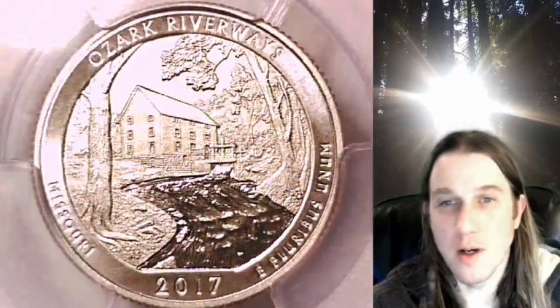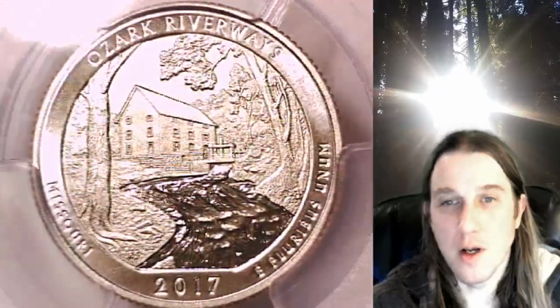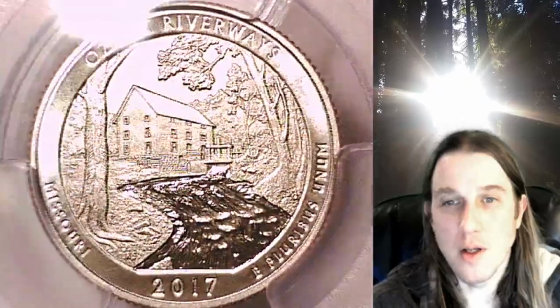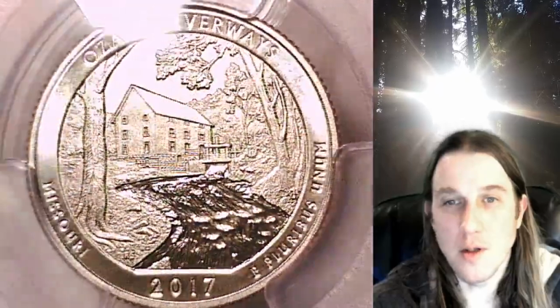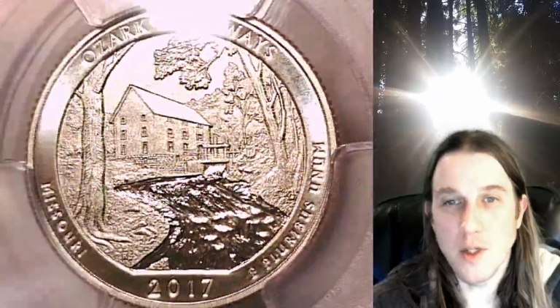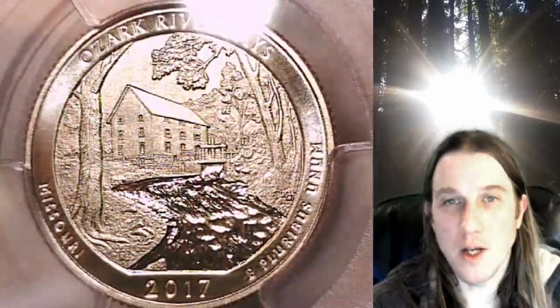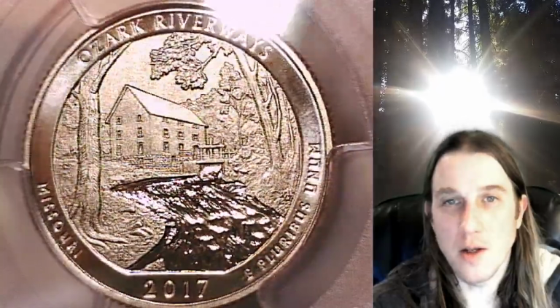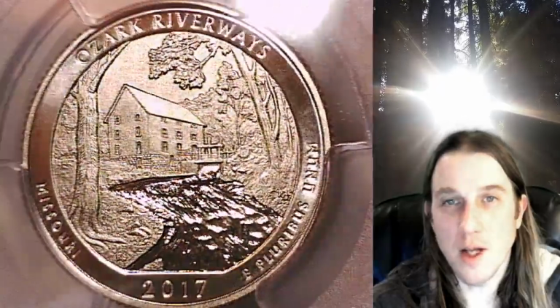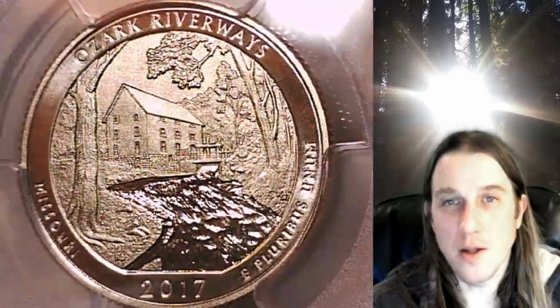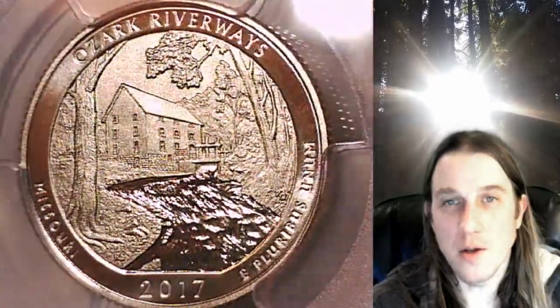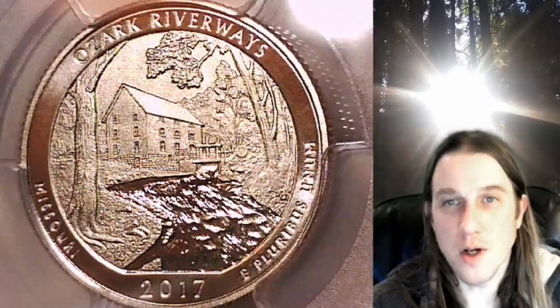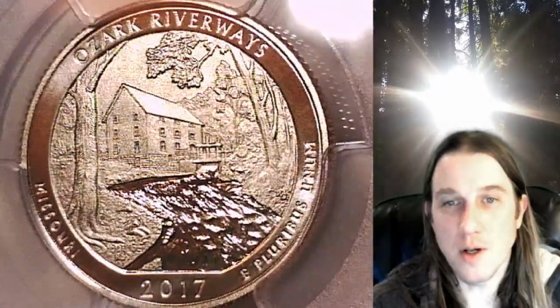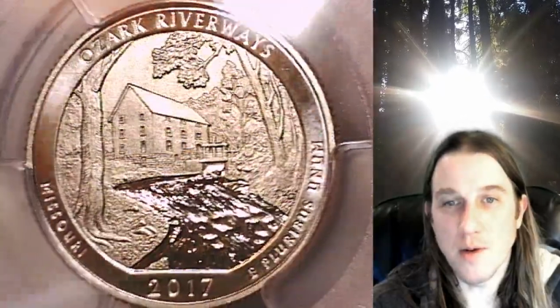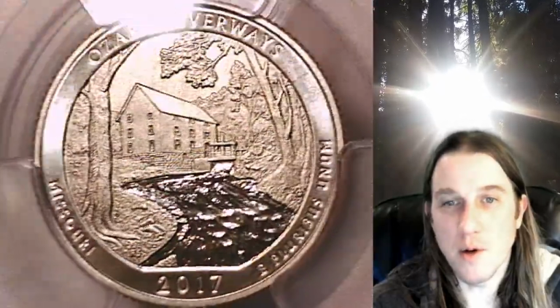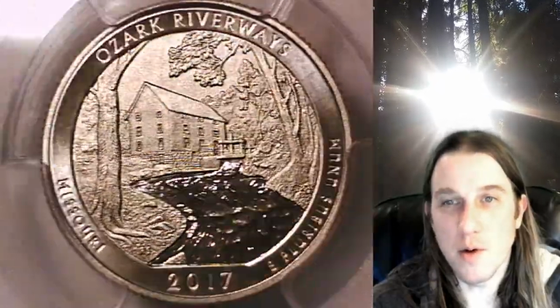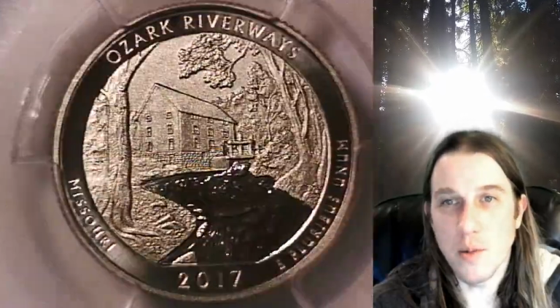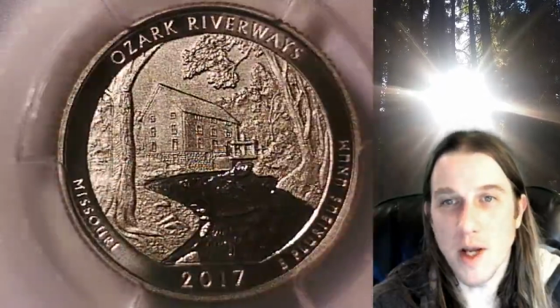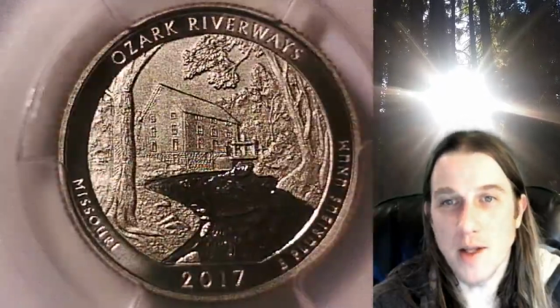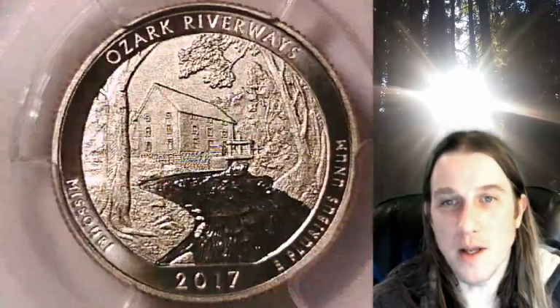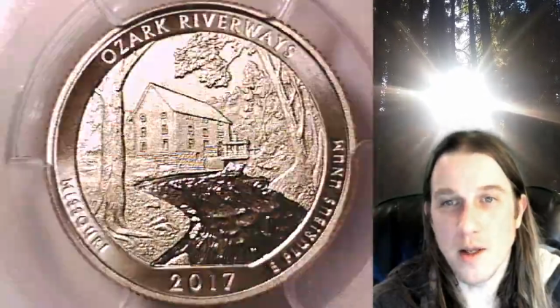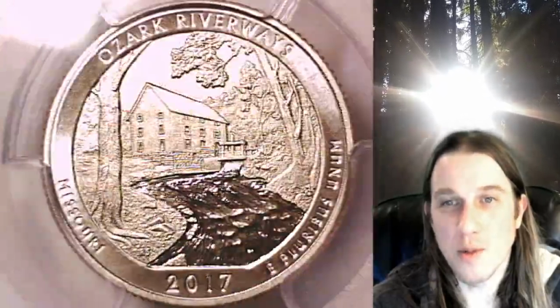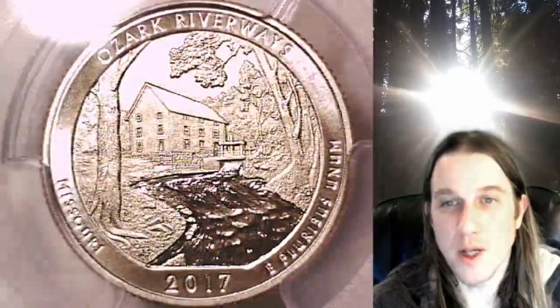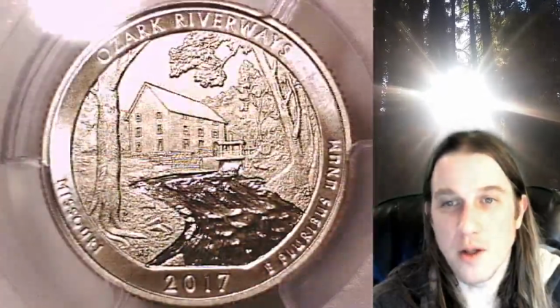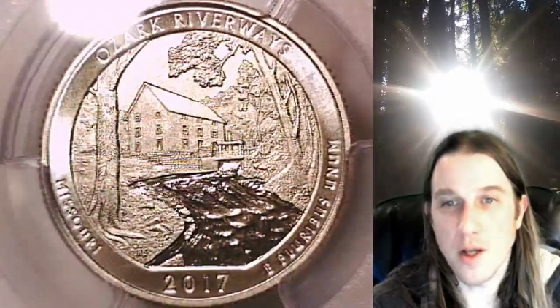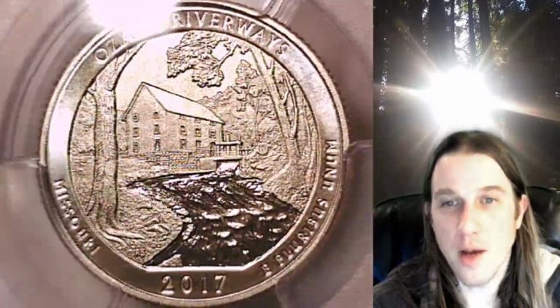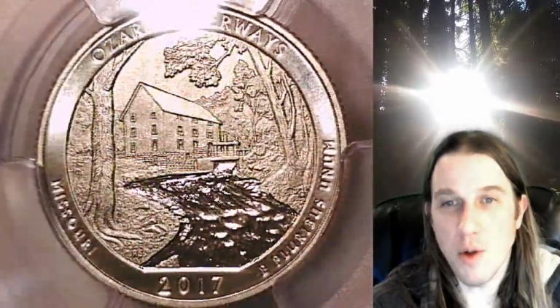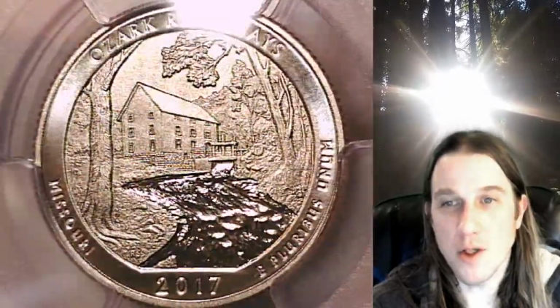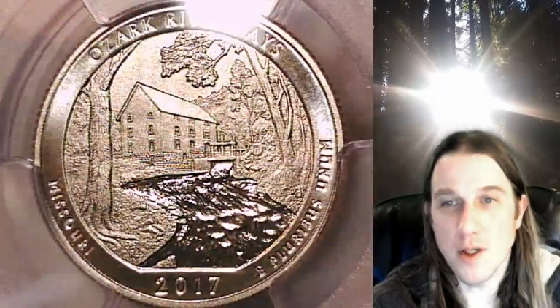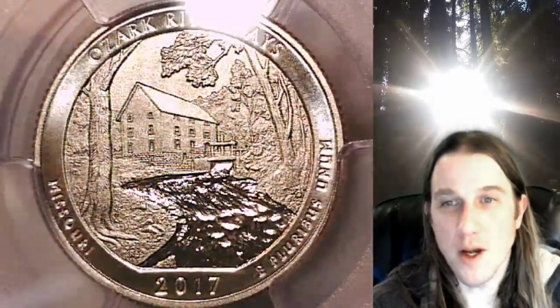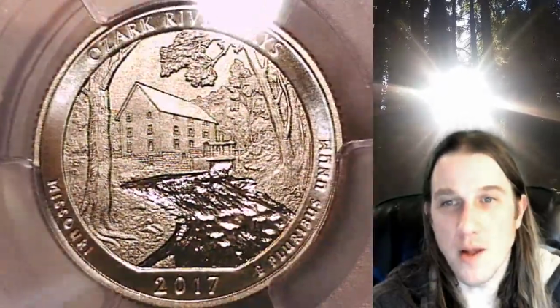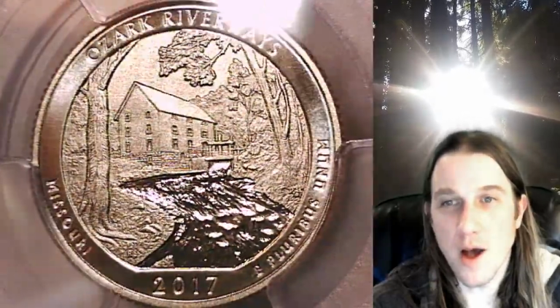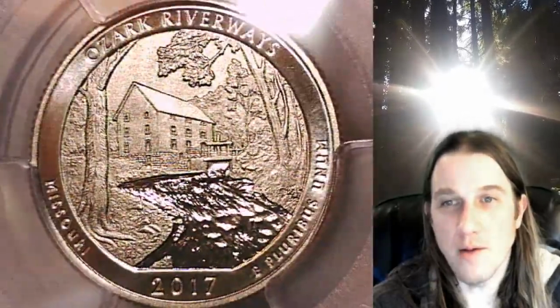So we'll take a look at the Ozark Riverways and then we'll take a look at Washington on the obverse.